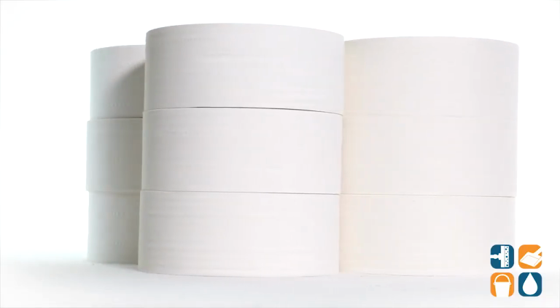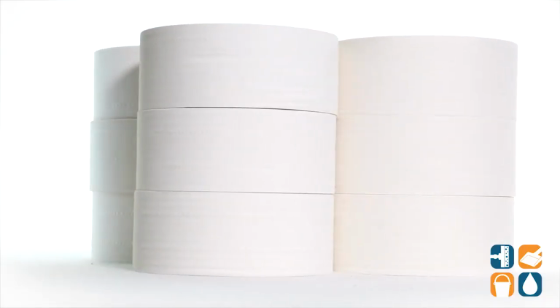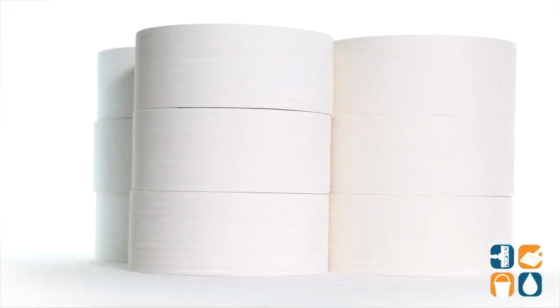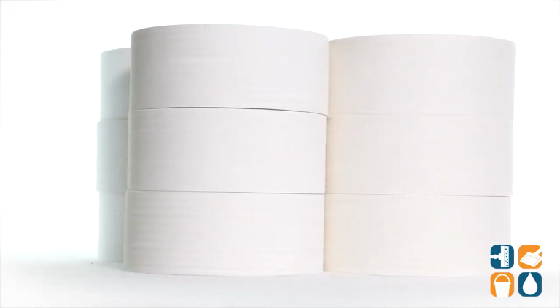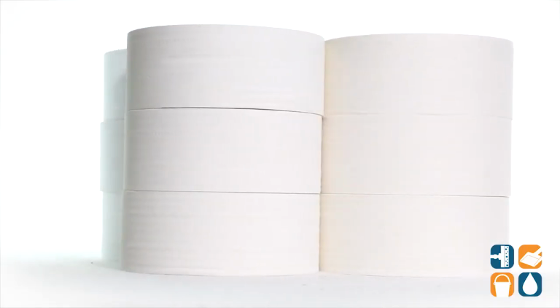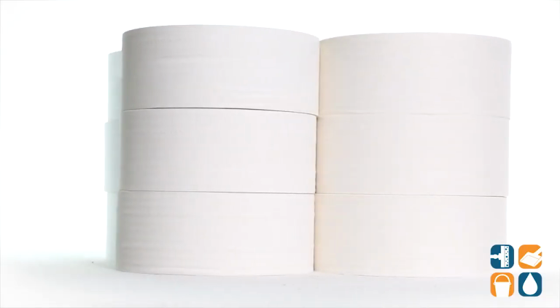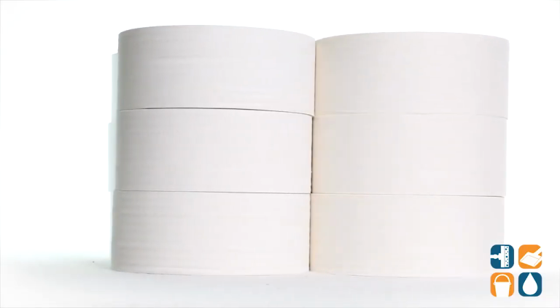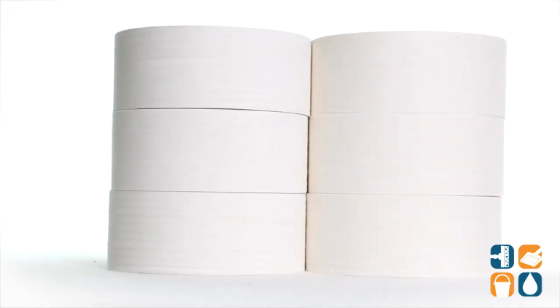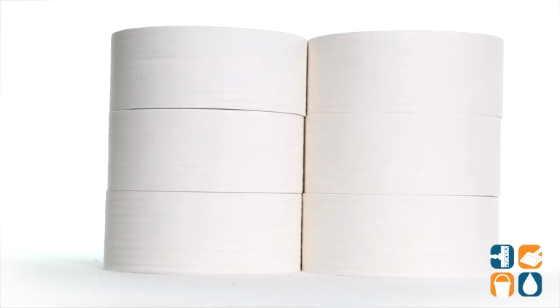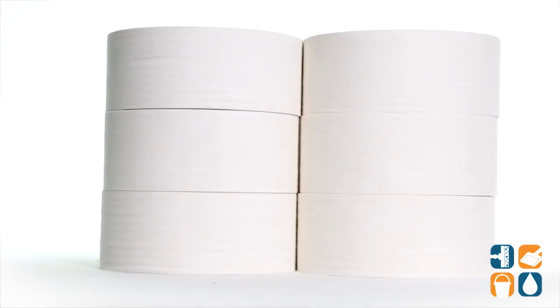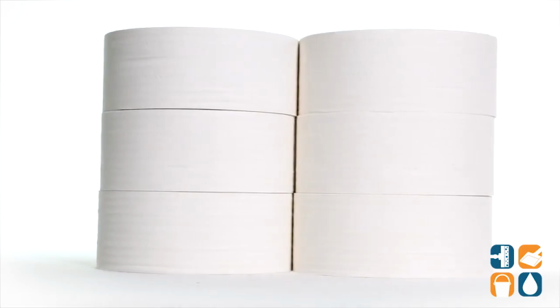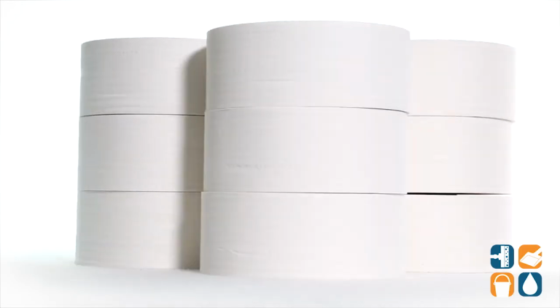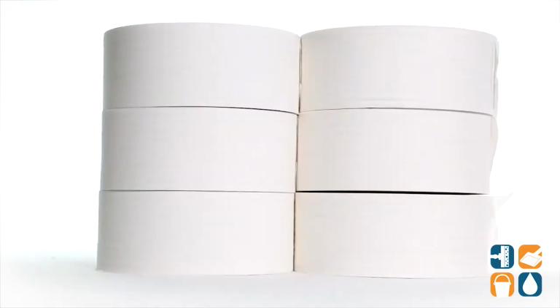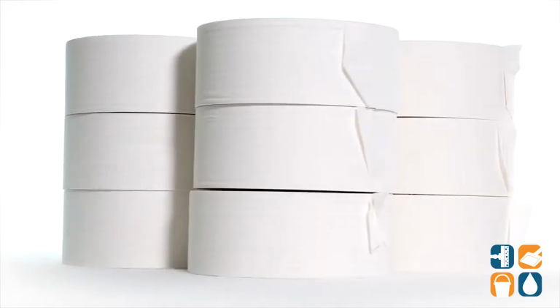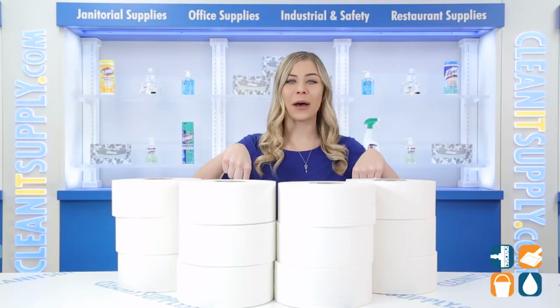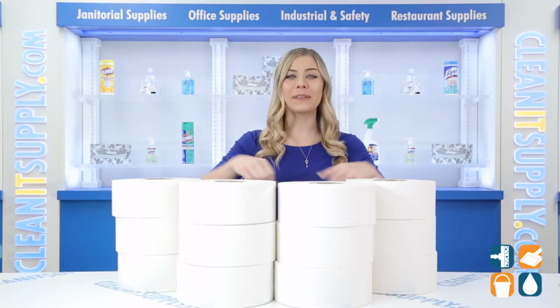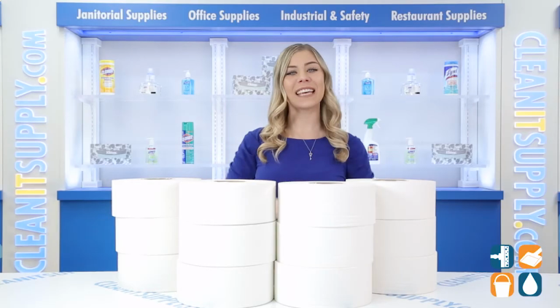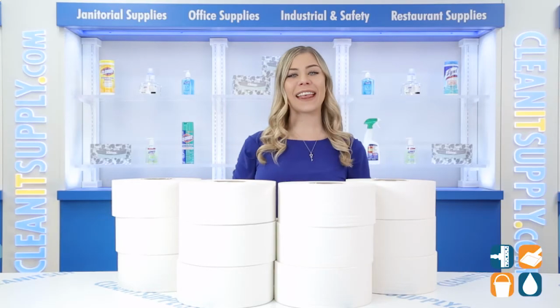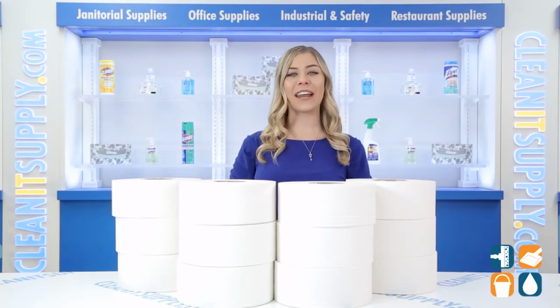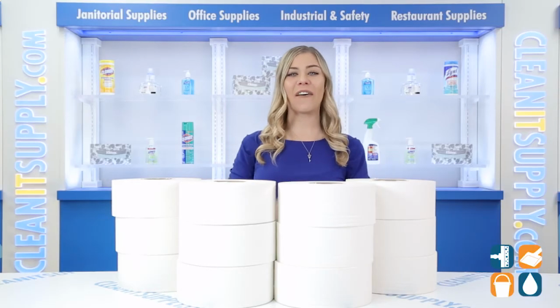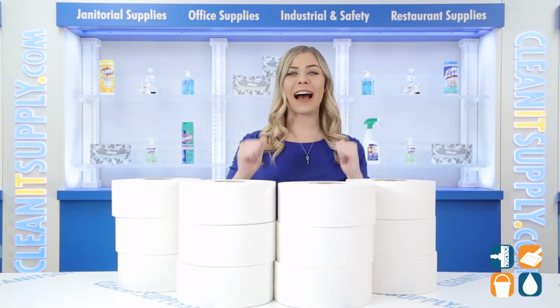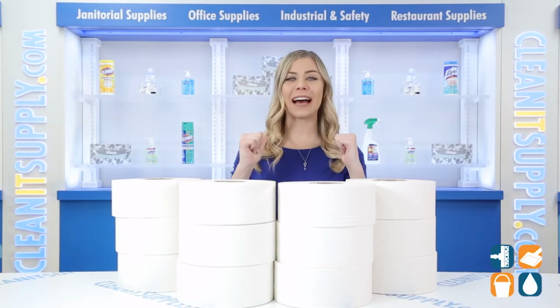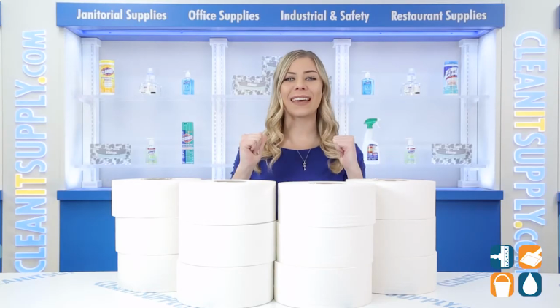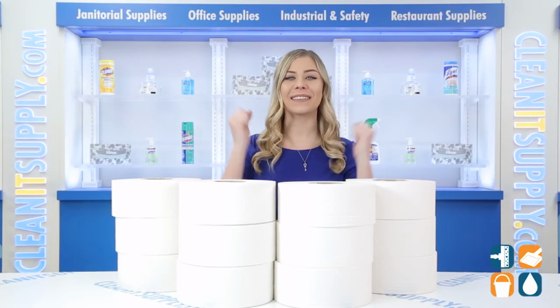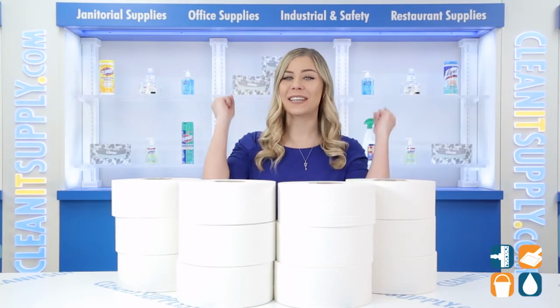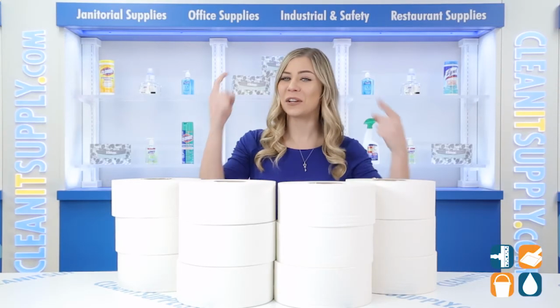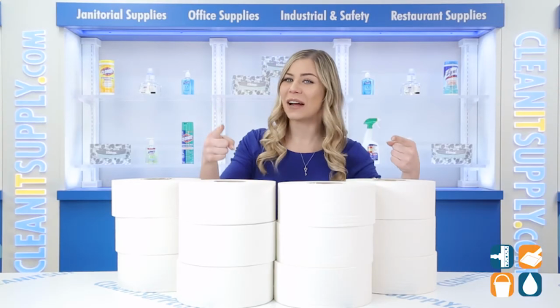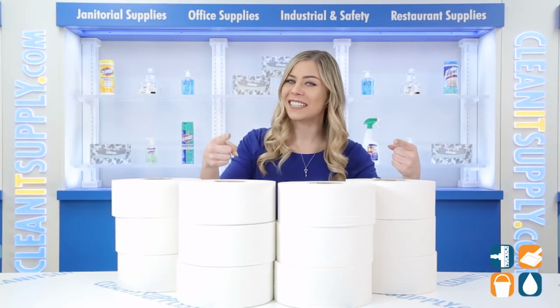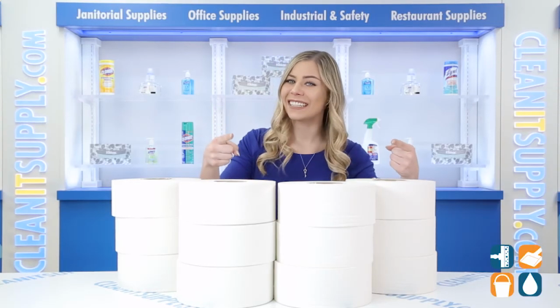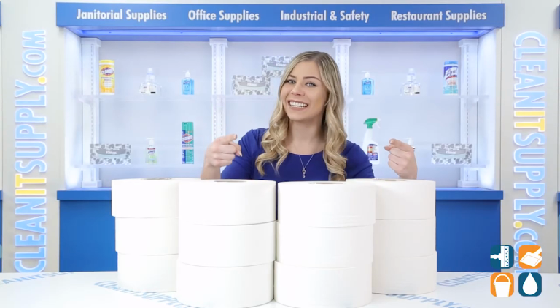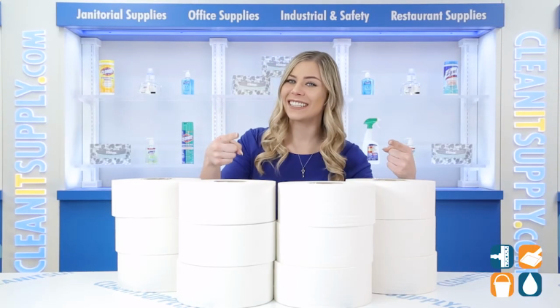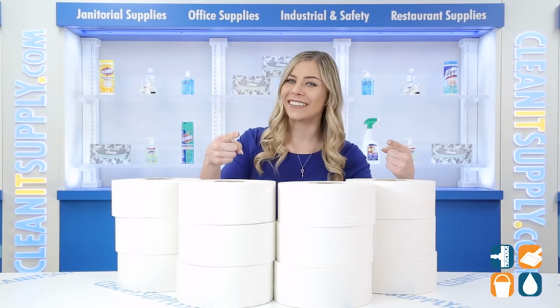12 rolls per carton. And don't forget, subscribe below to get the know. I'm Kayla C and you're watching CleanIt TV.